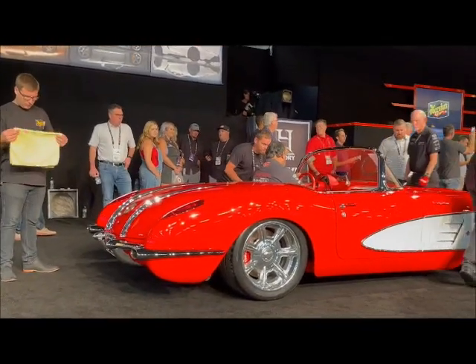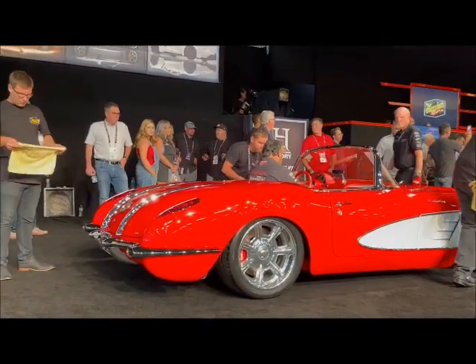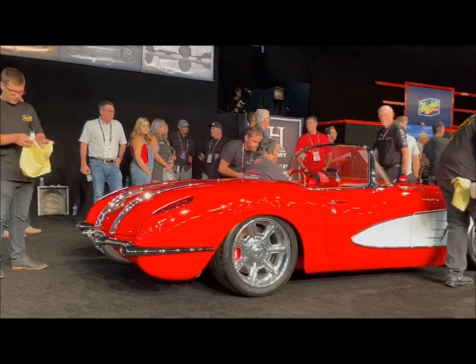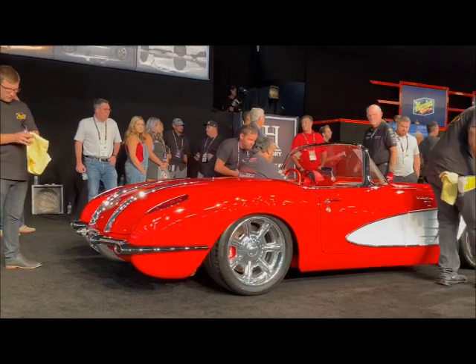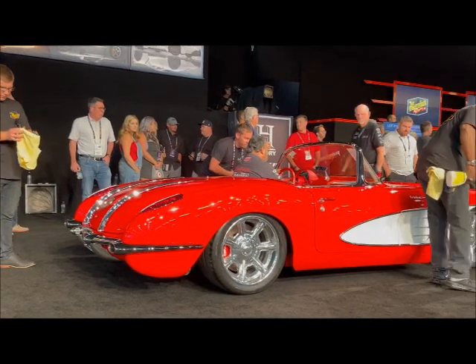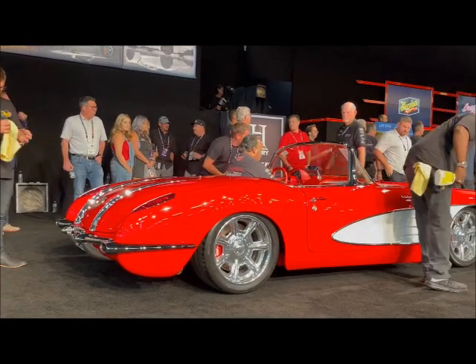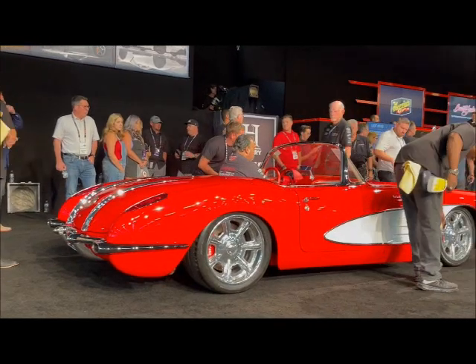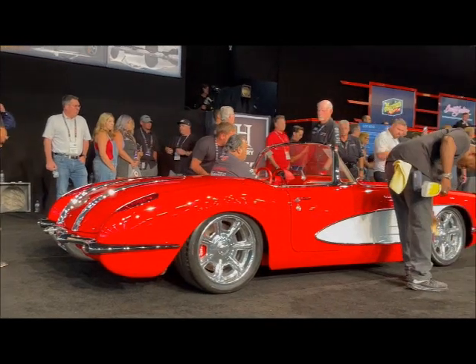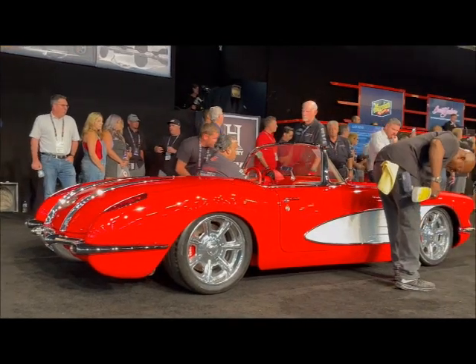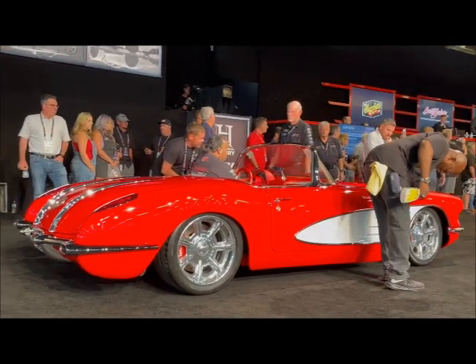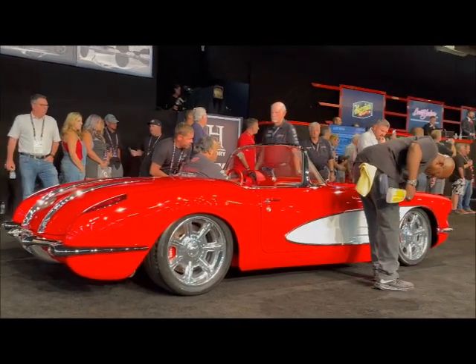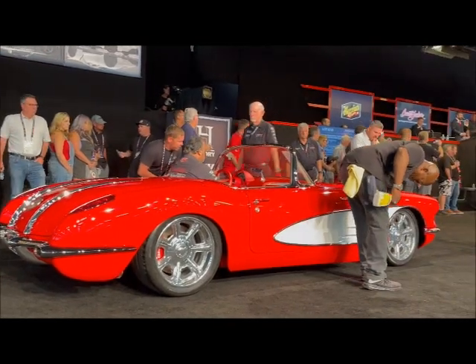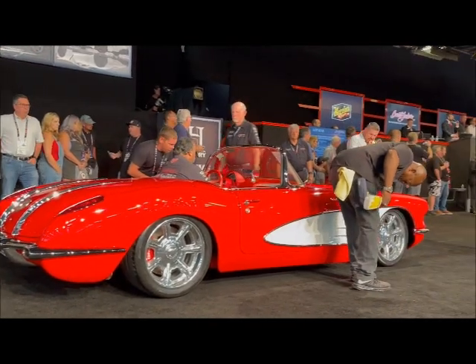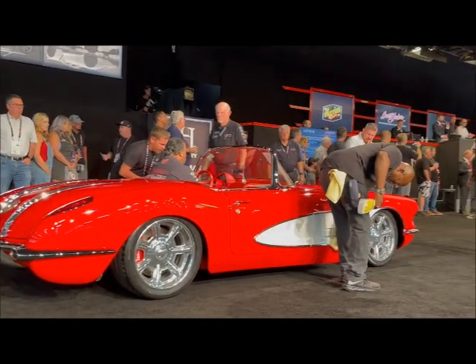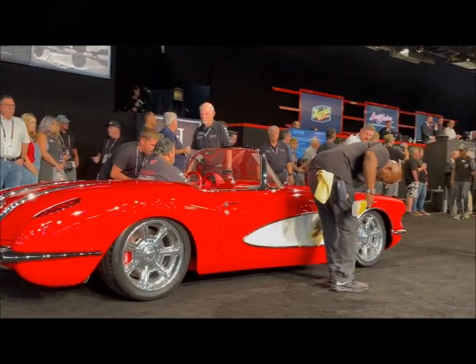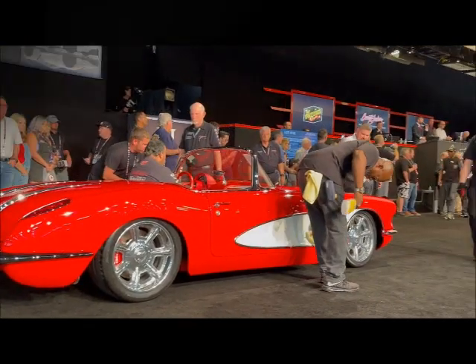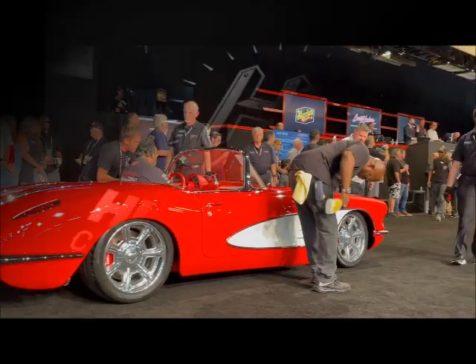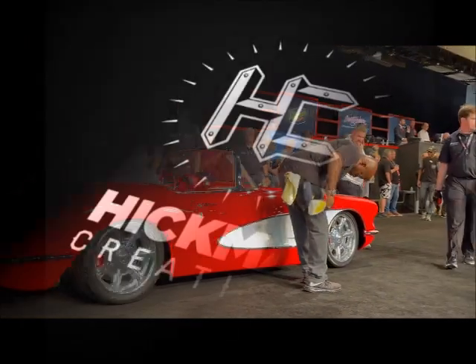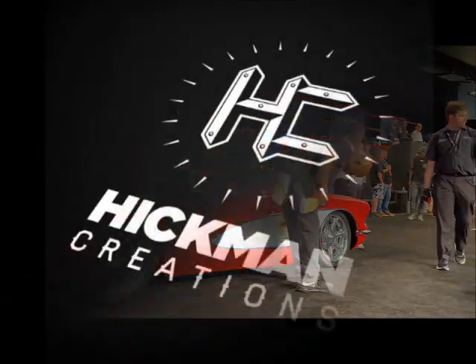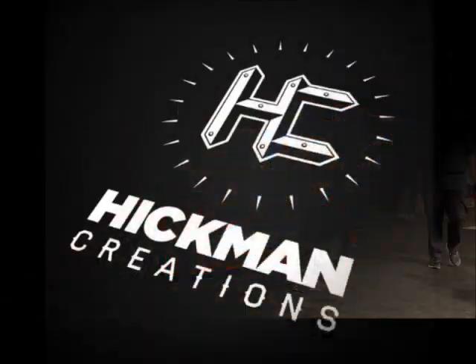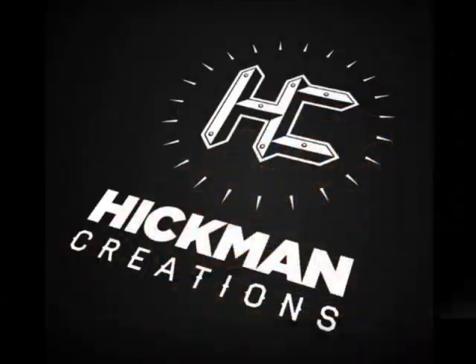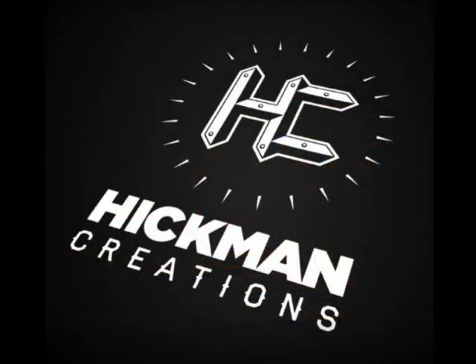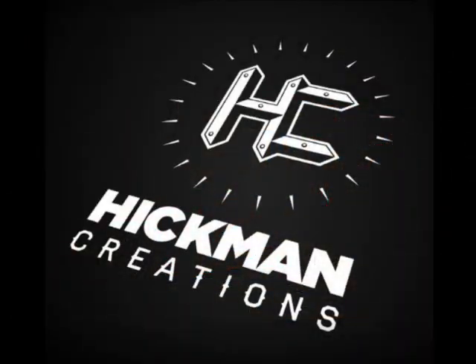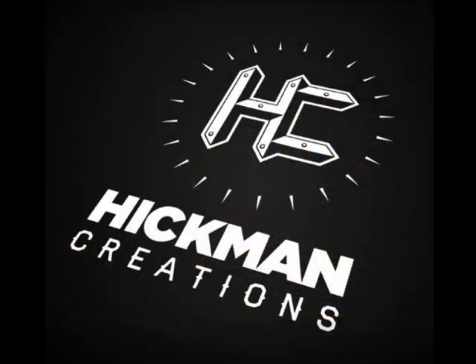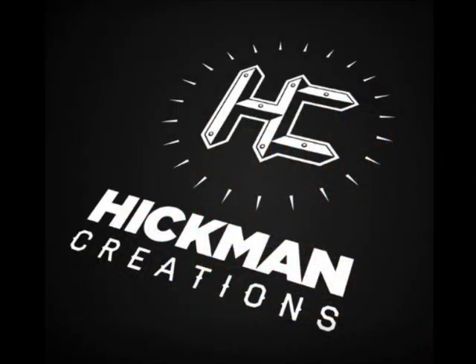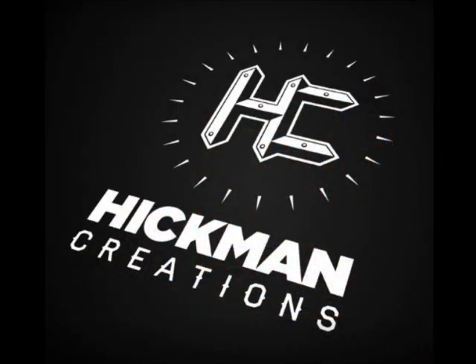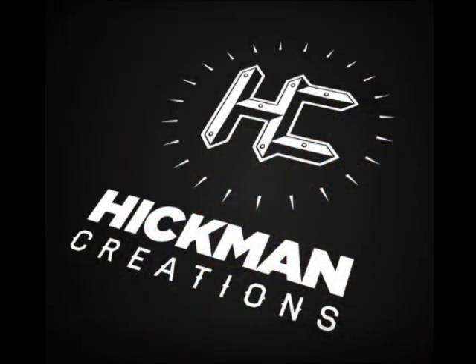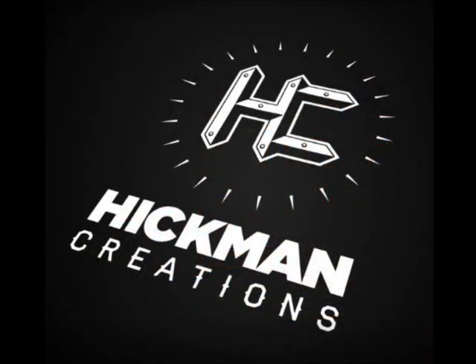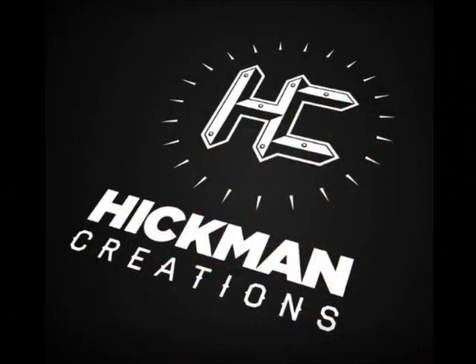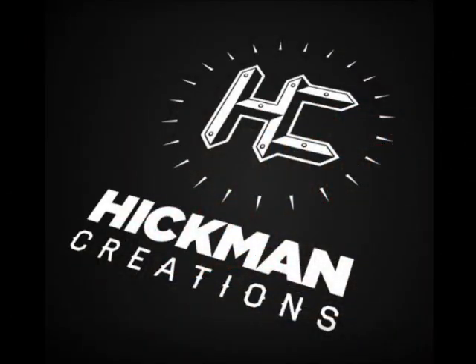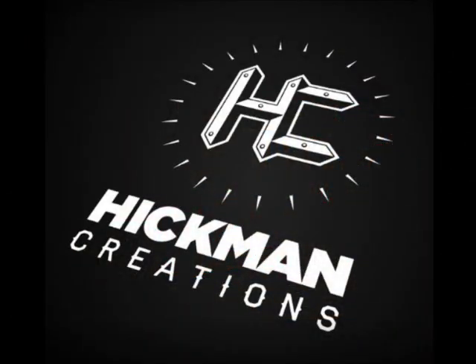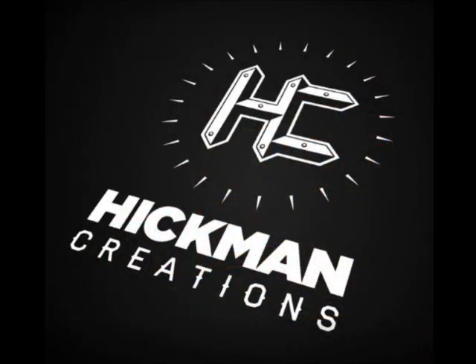I dare to get a 50-75. I dare to get 100,000. Hickman Creations.